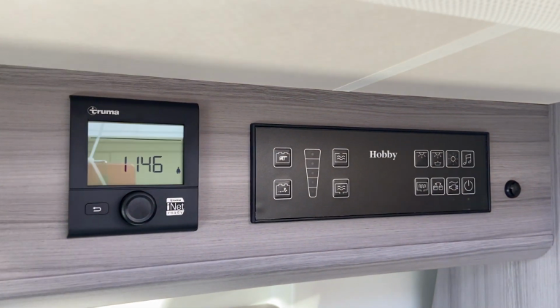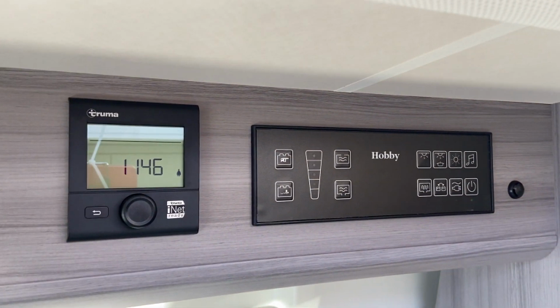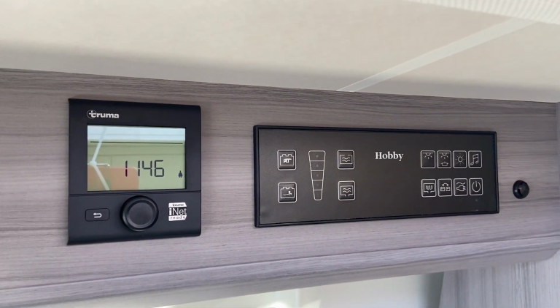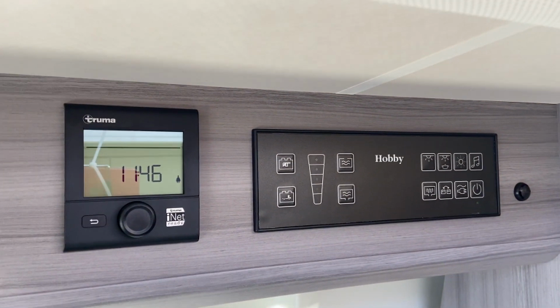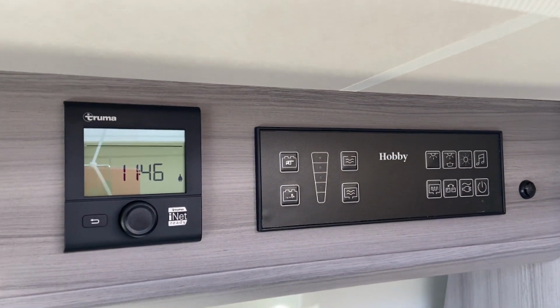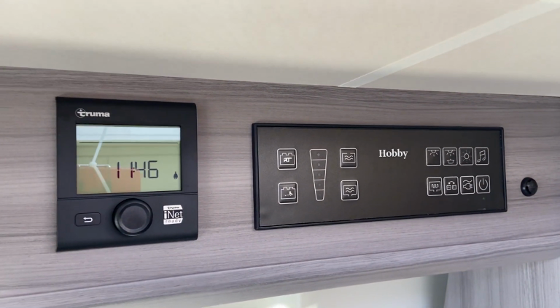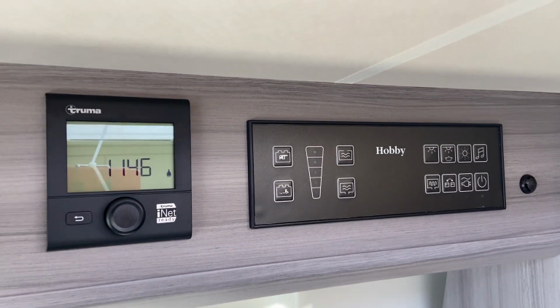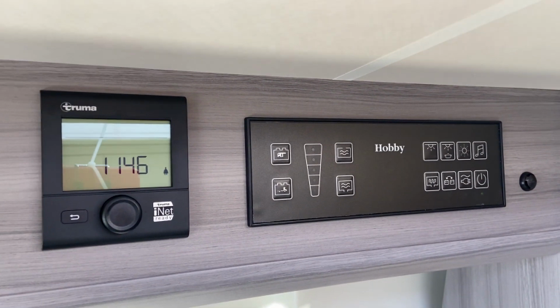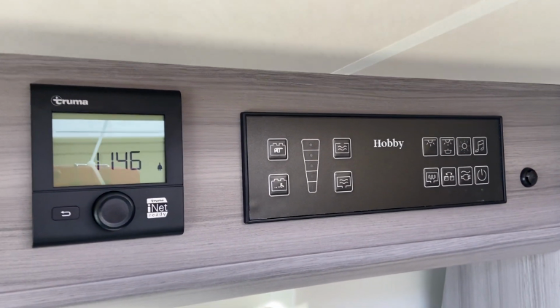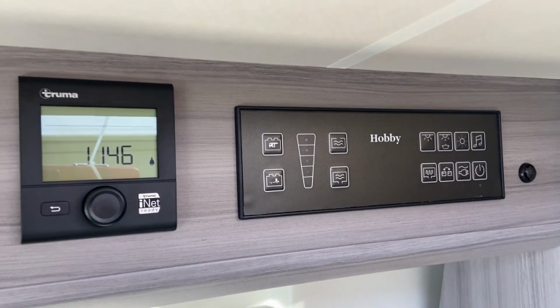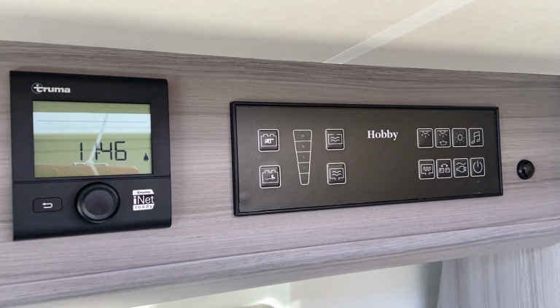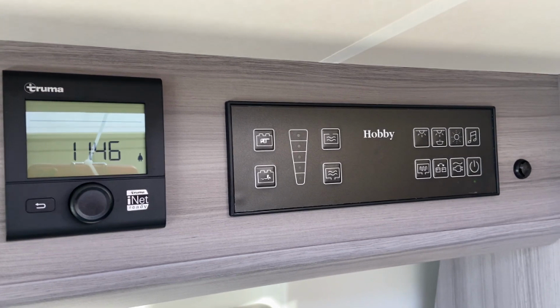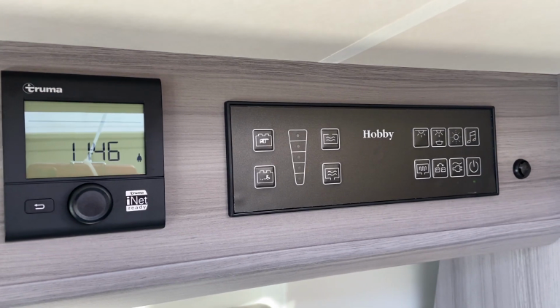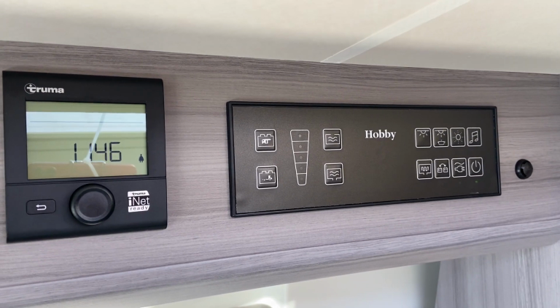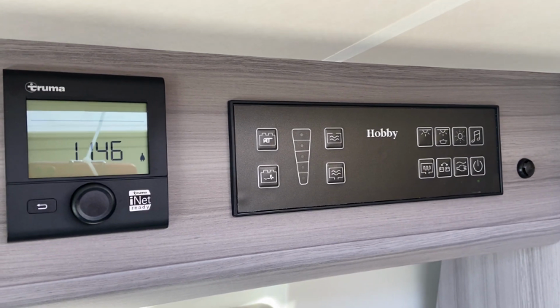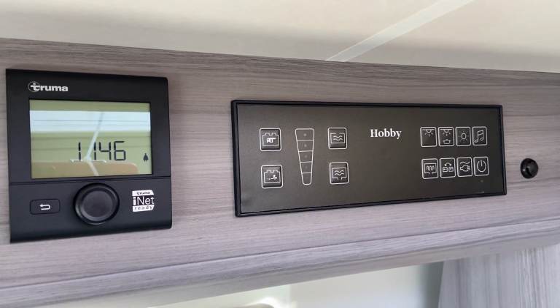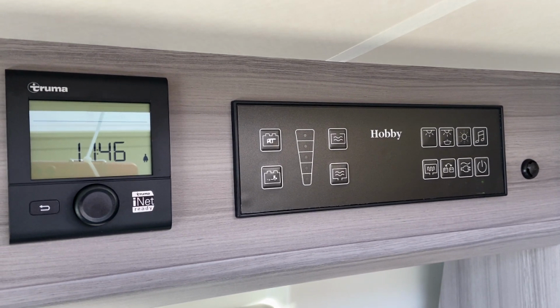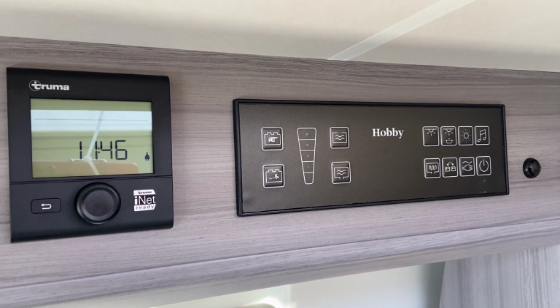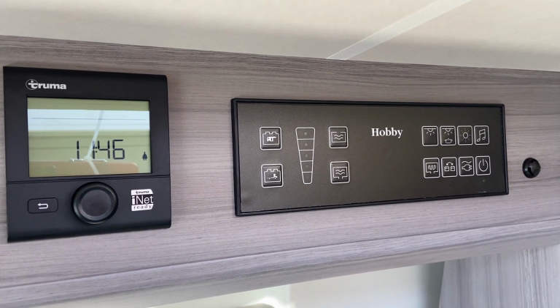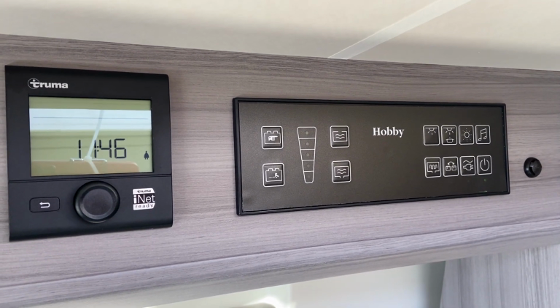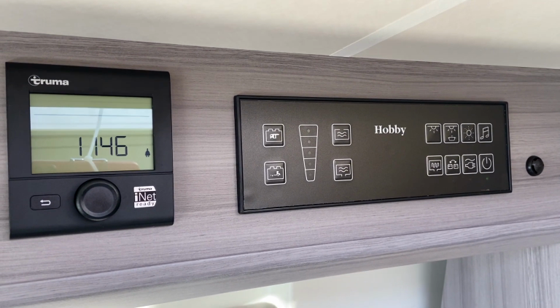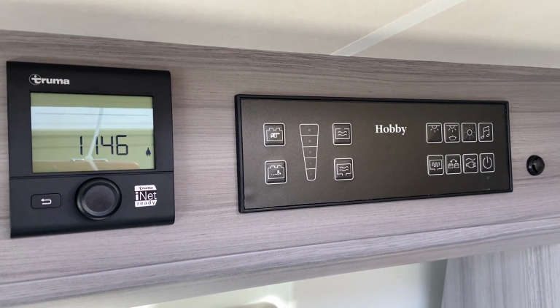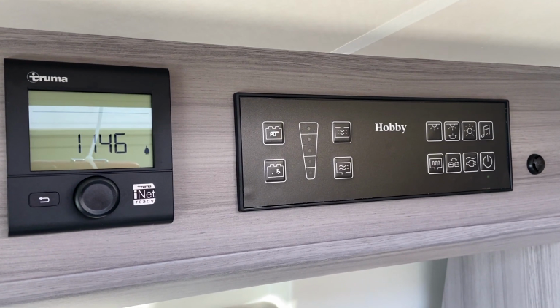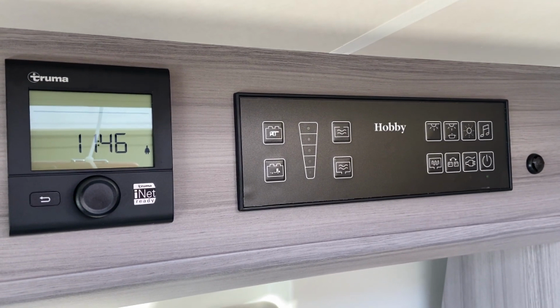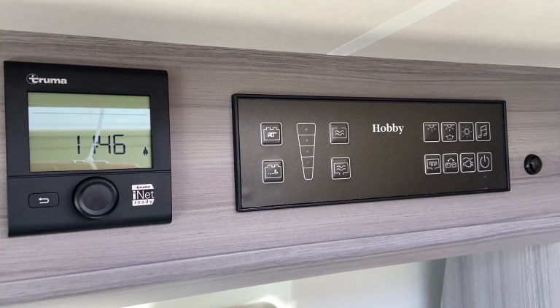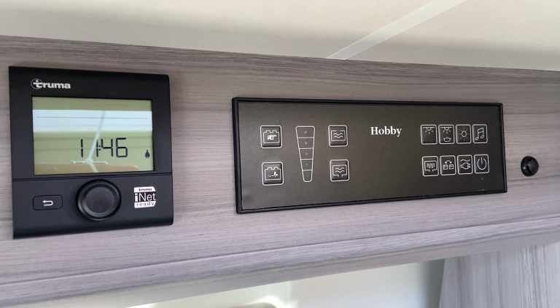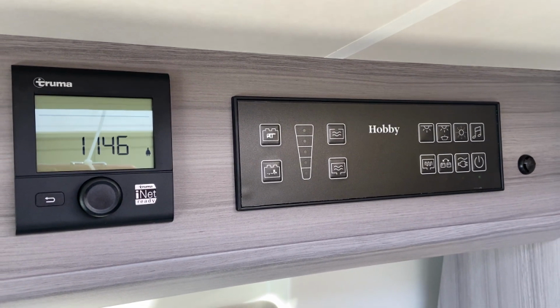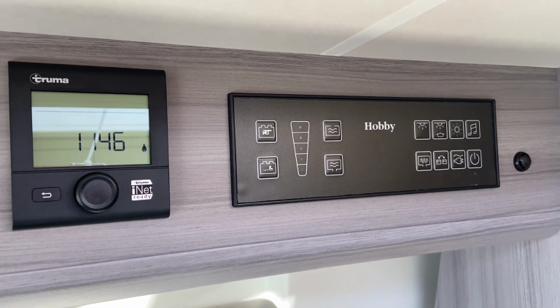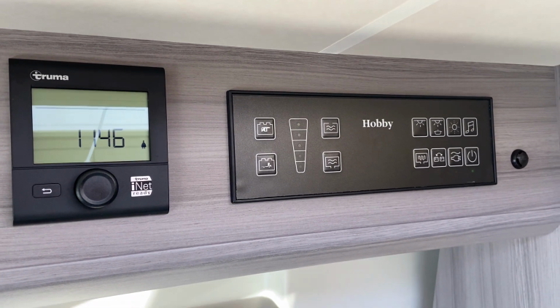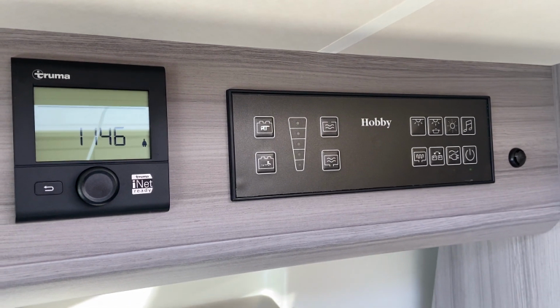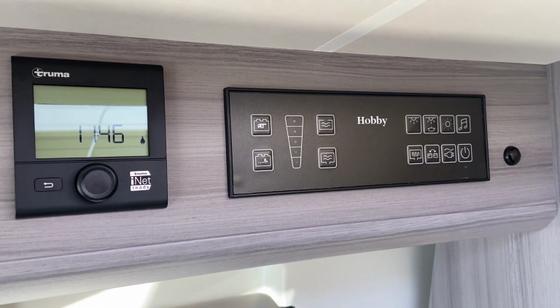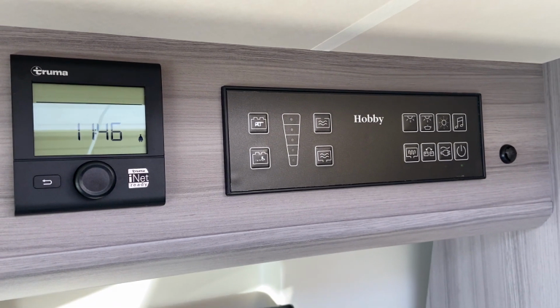The control panel is really, really easy to use — a fantastic system.